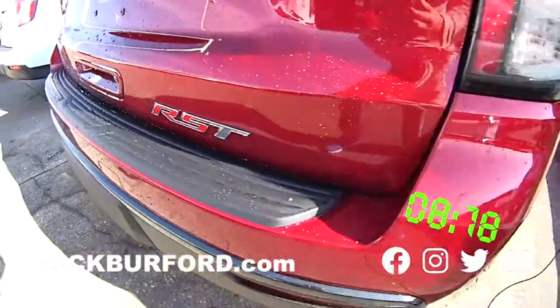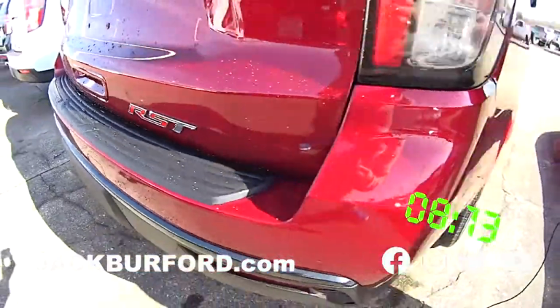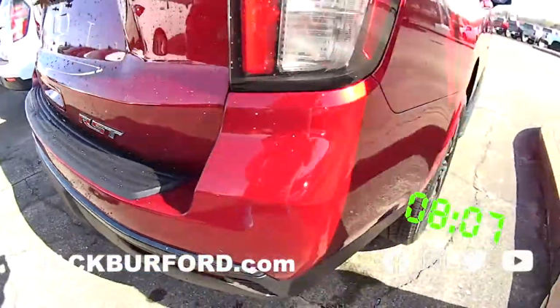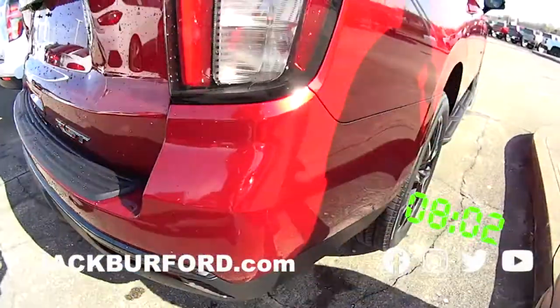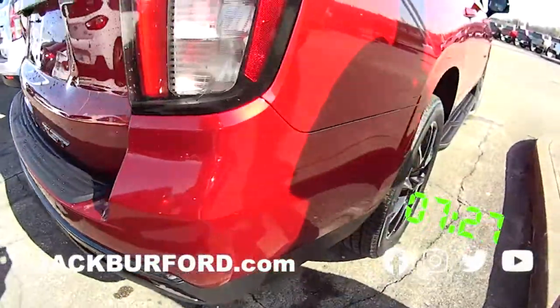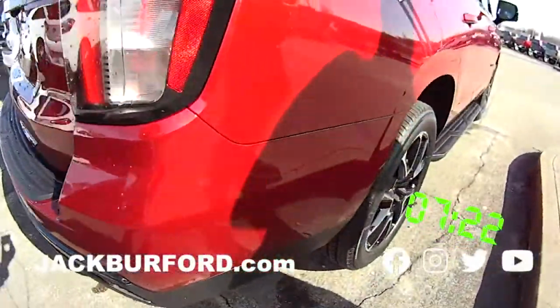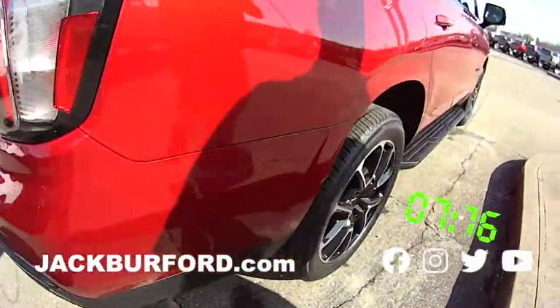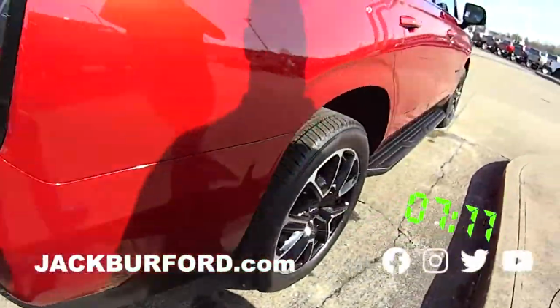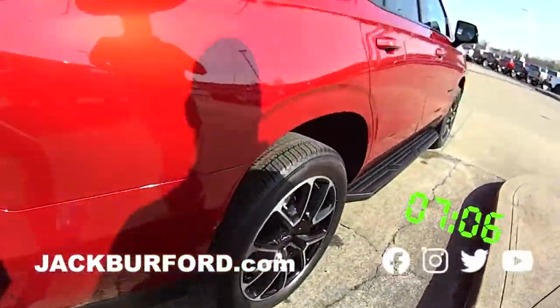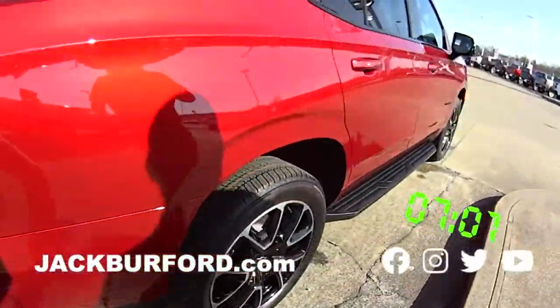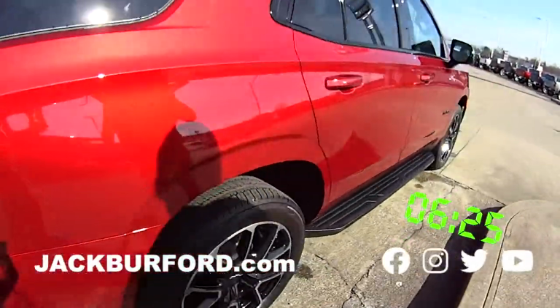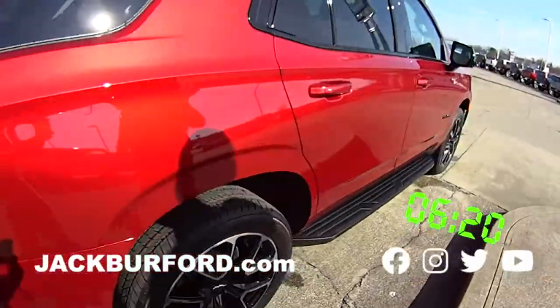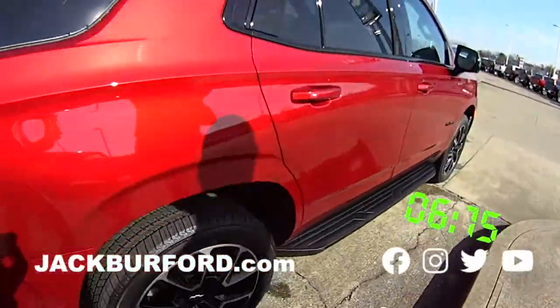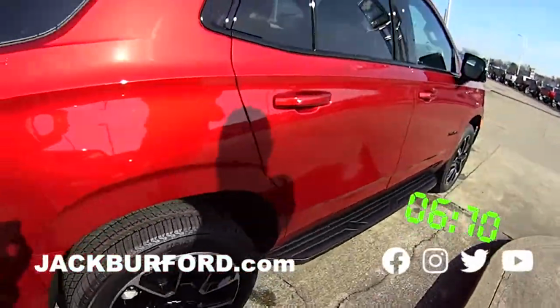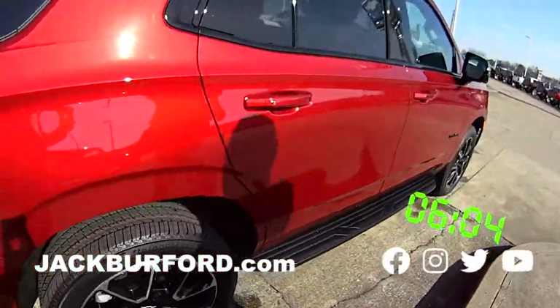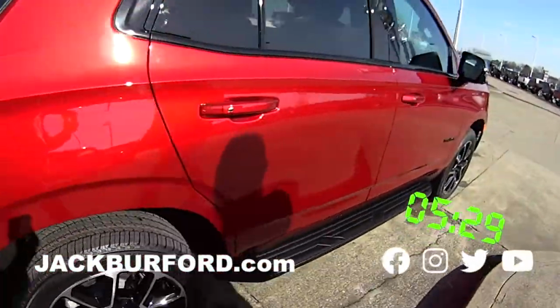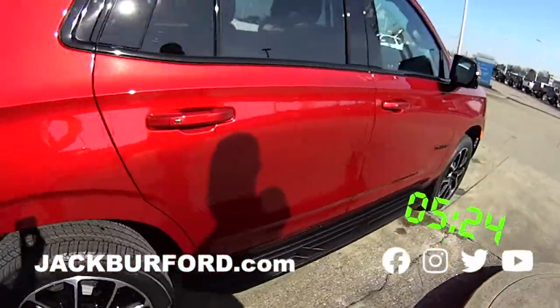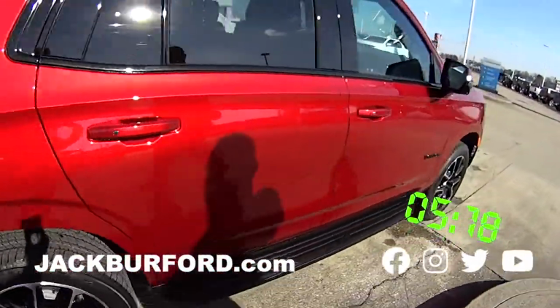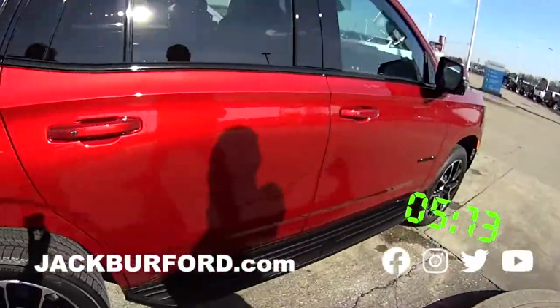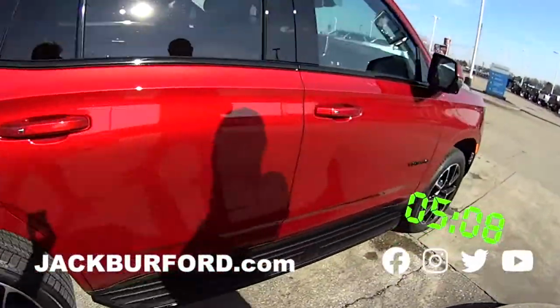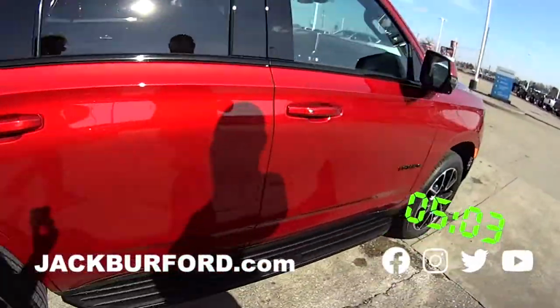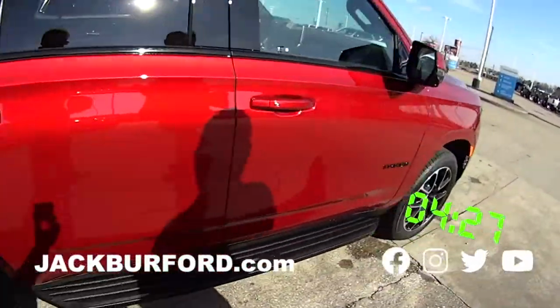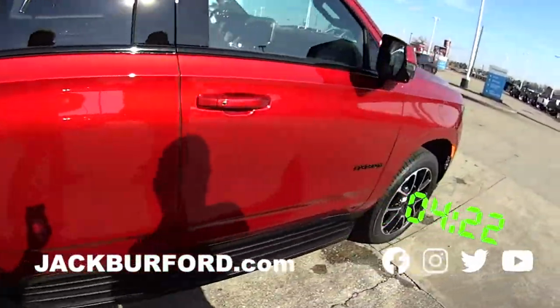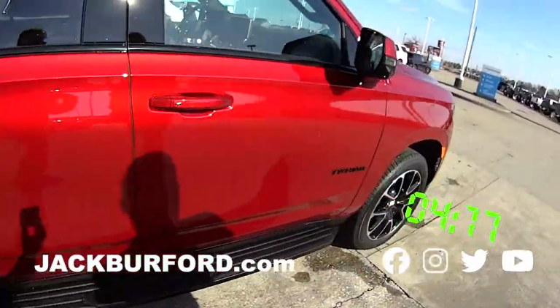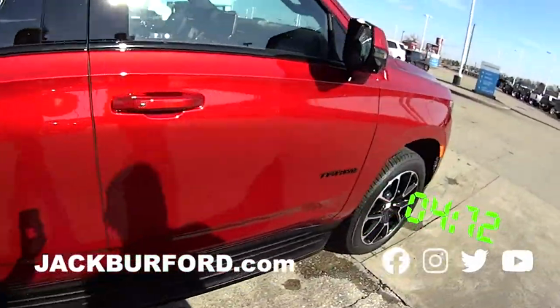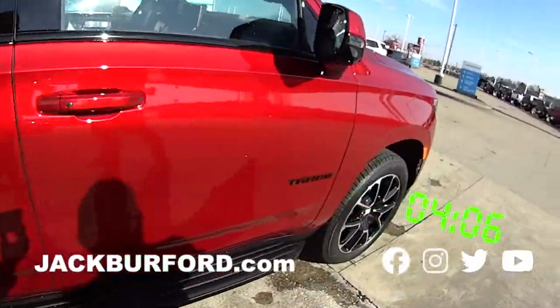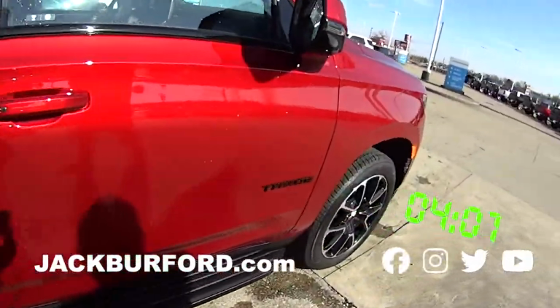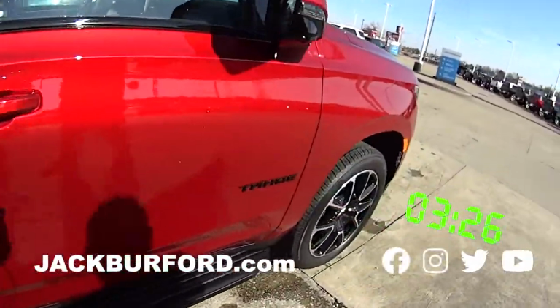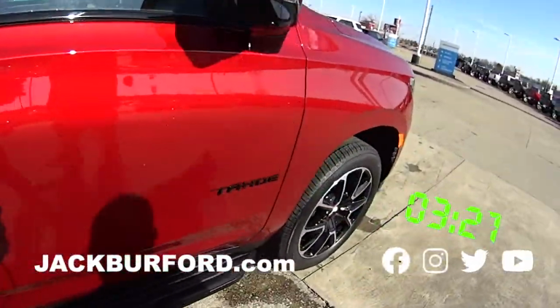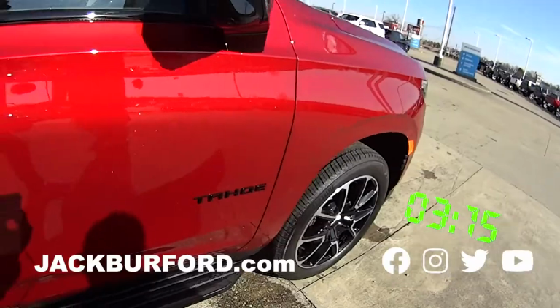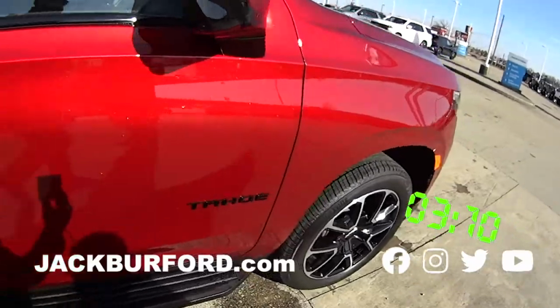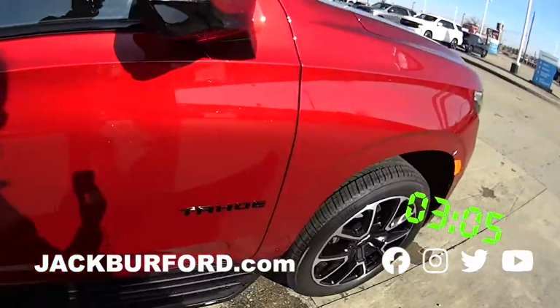It's a beautiful truck. For more information about this truck, check it out at jackburford.com. We'll see you all next time.